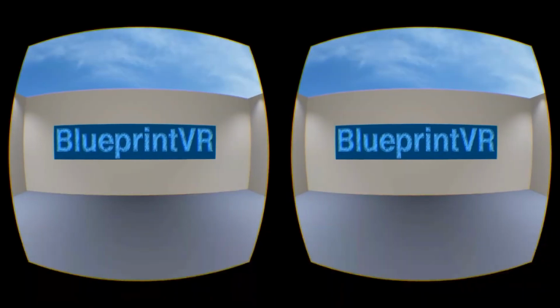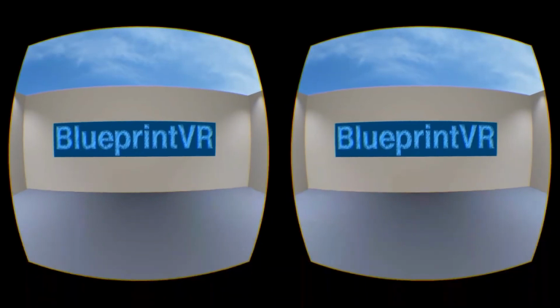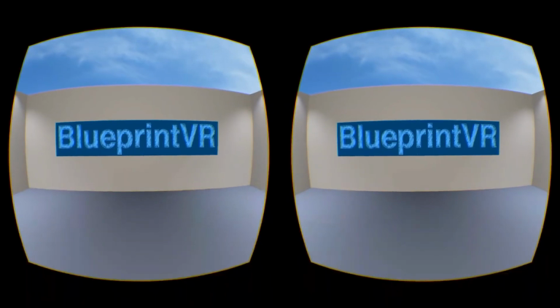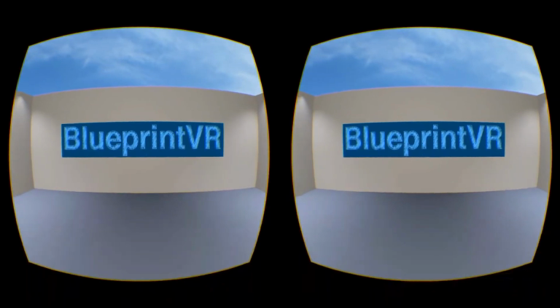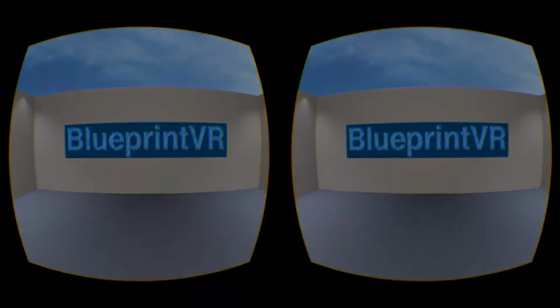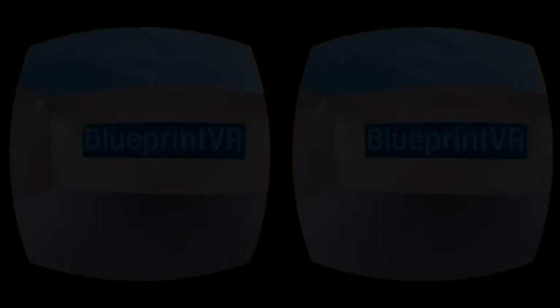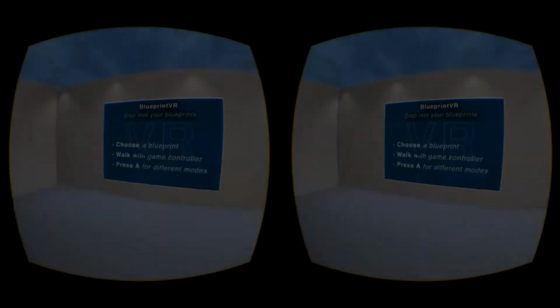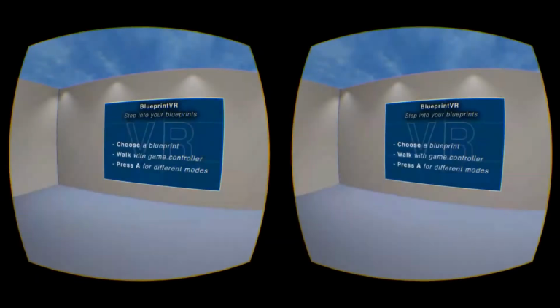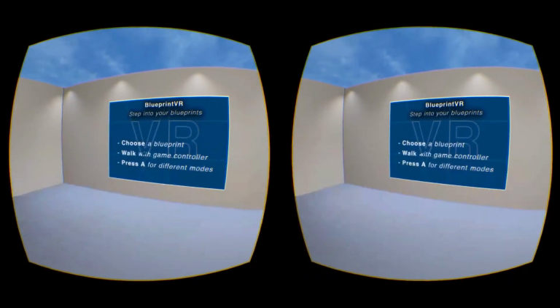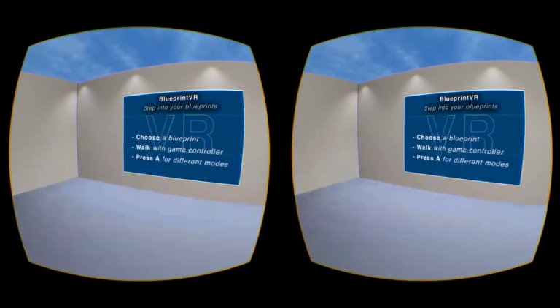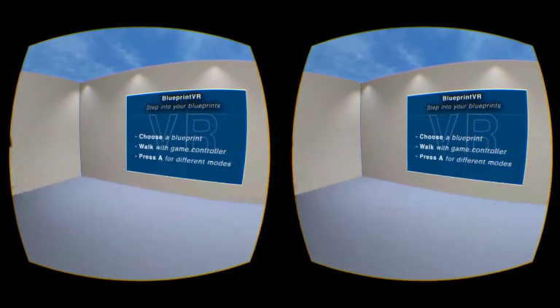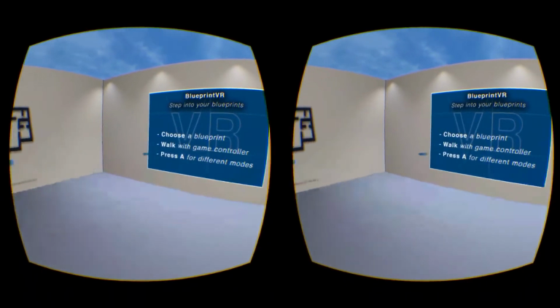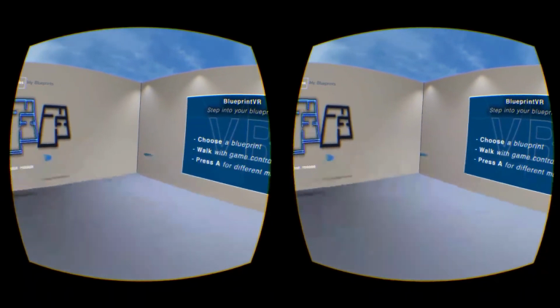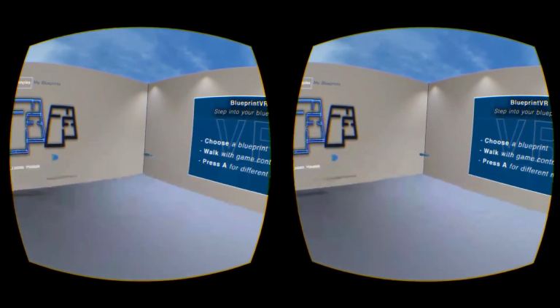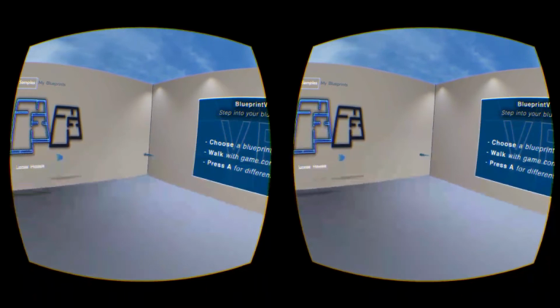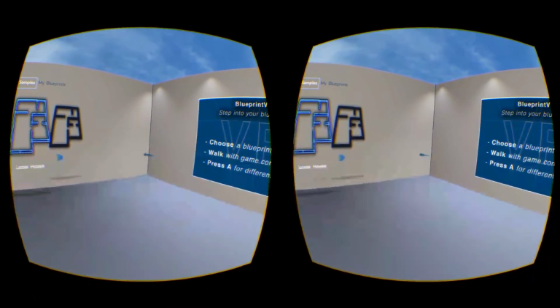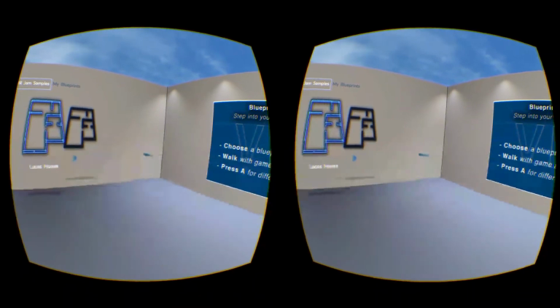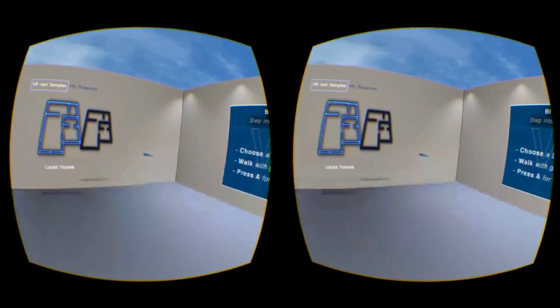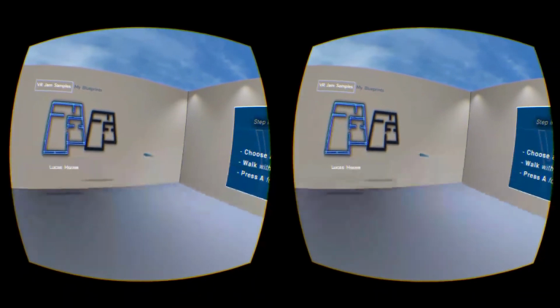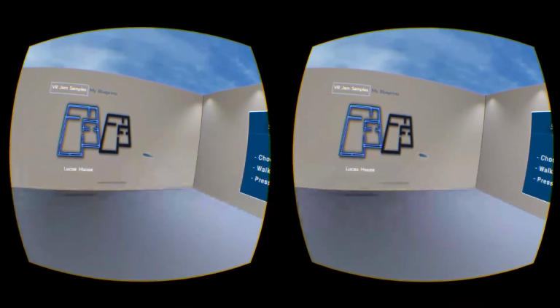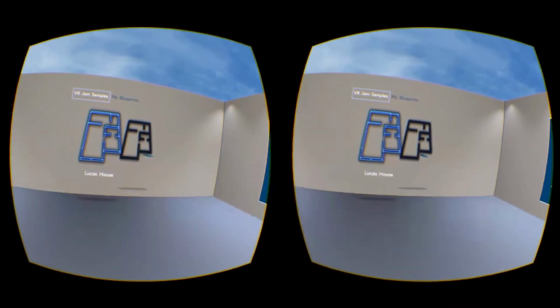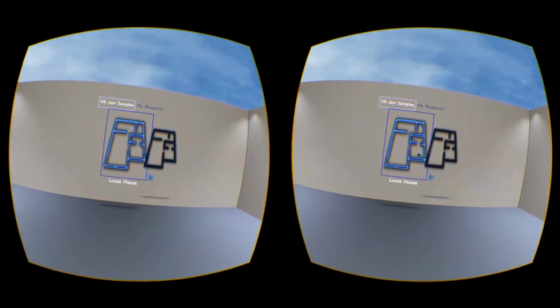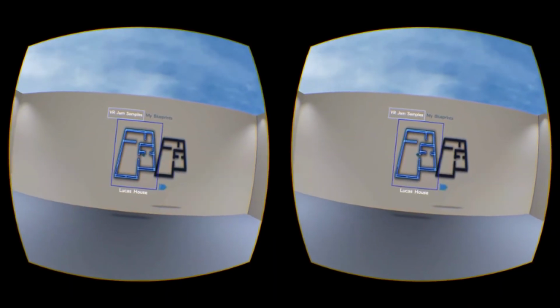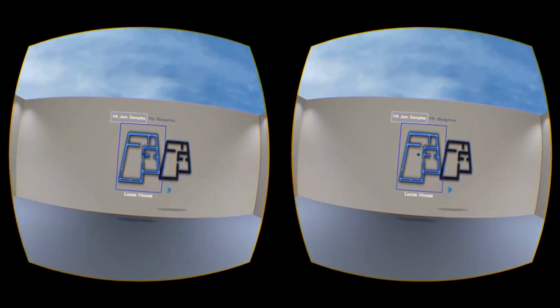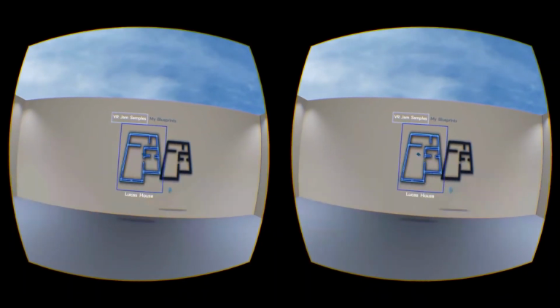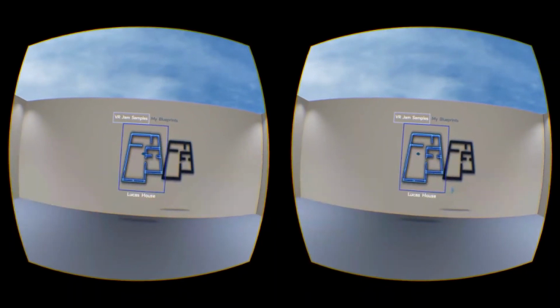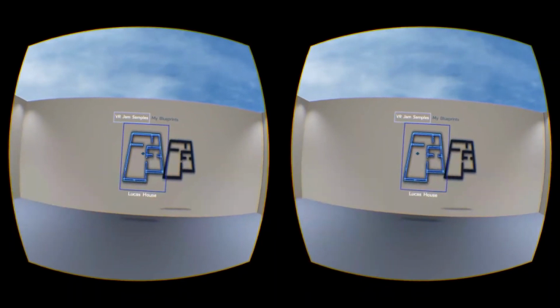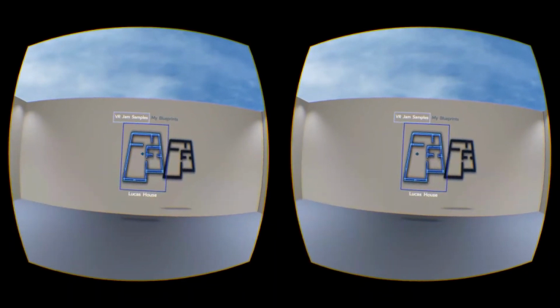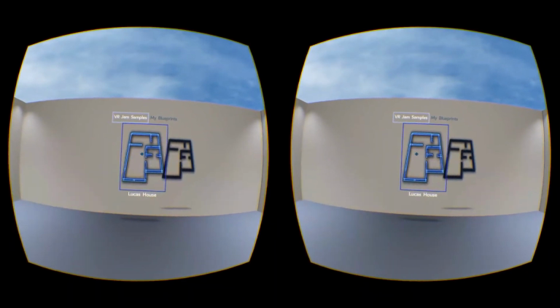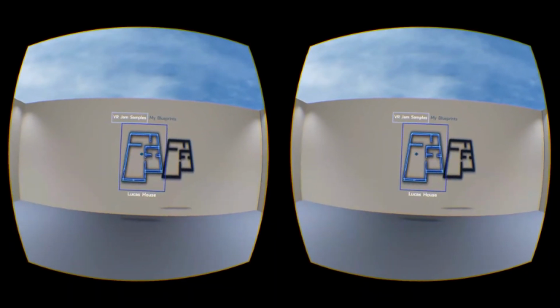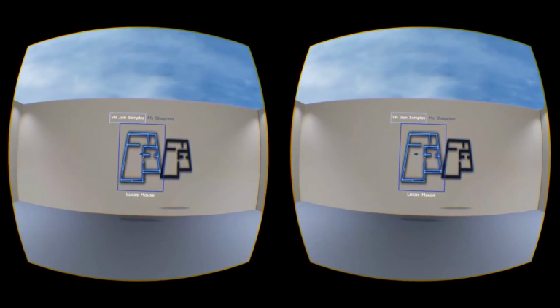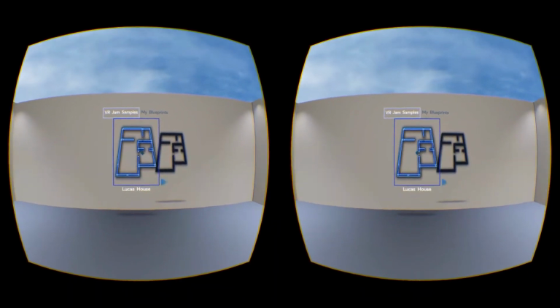After launching Blueprint VR you're taken into the lobby, where you can use the game controller or the Gear VR touchpad to swipe between scenes.